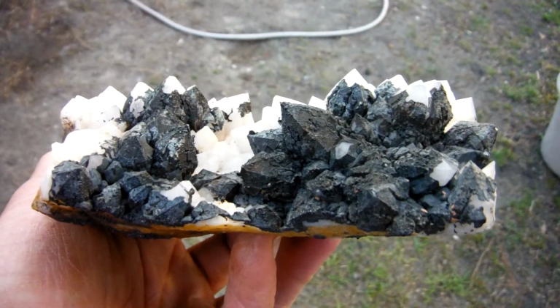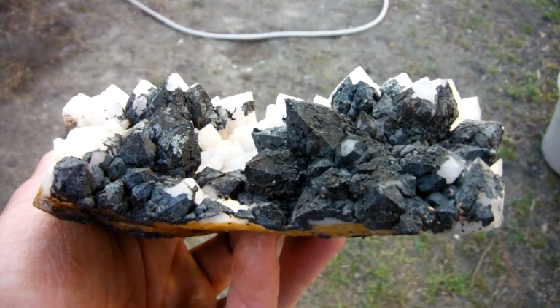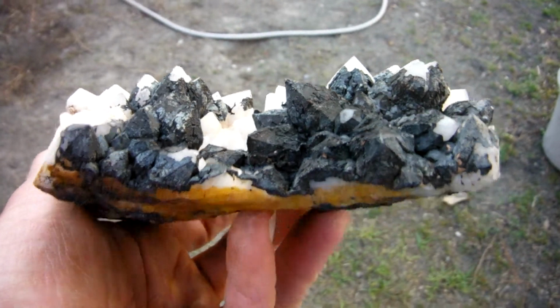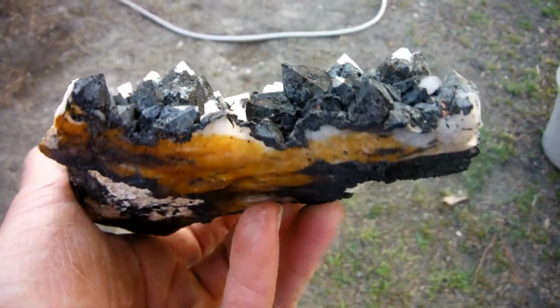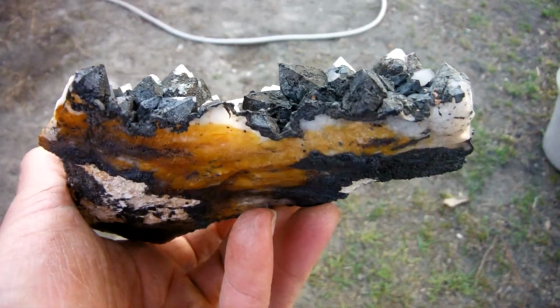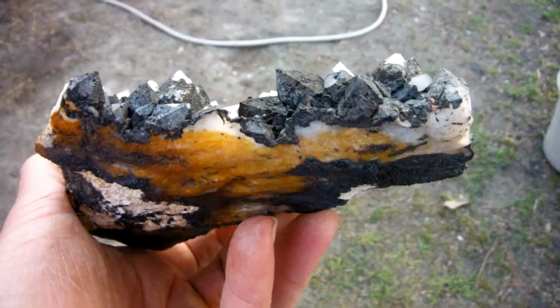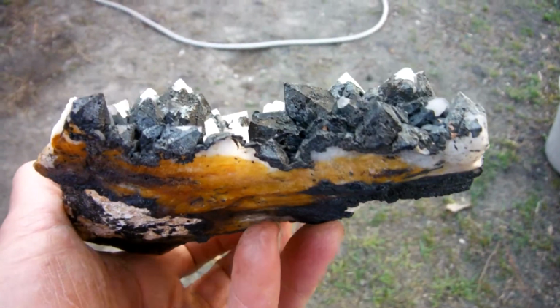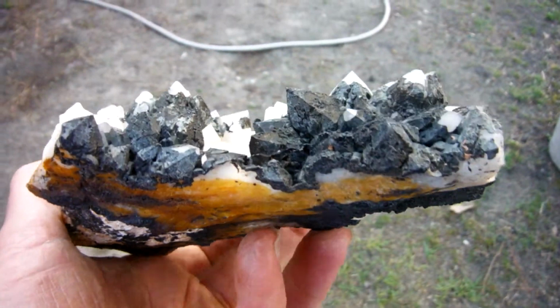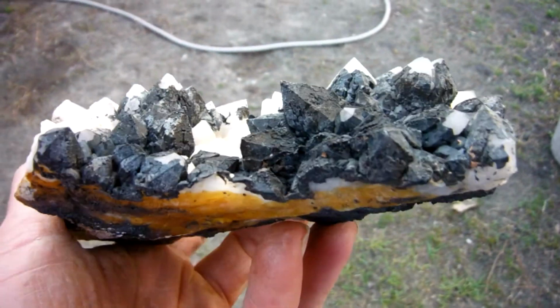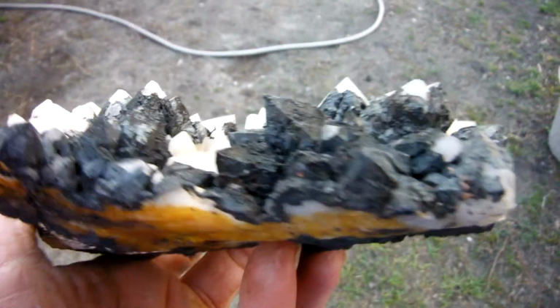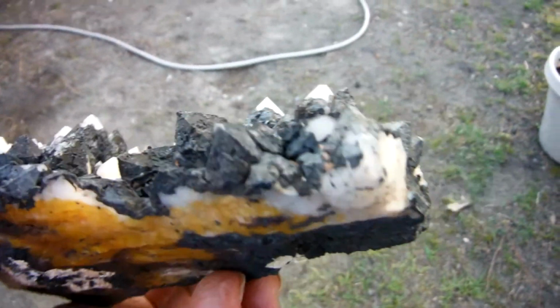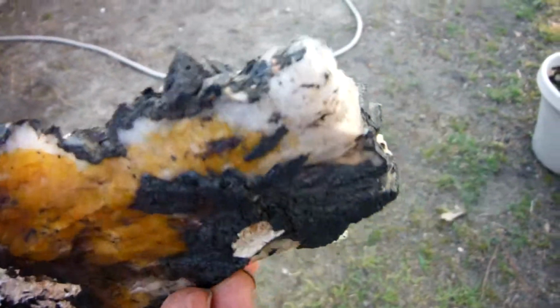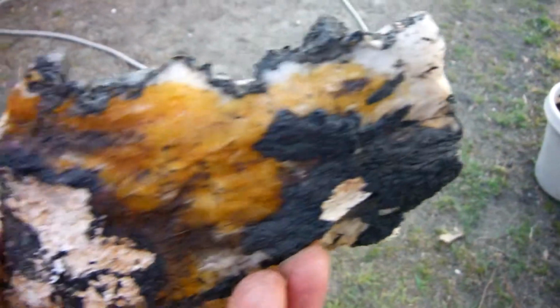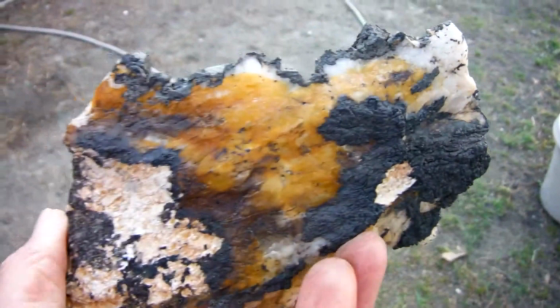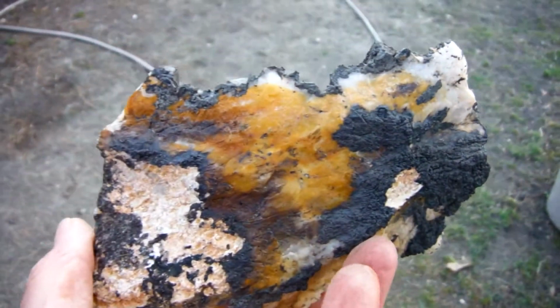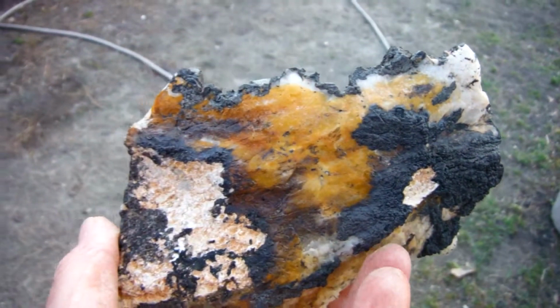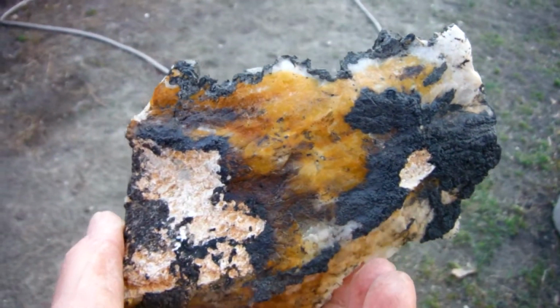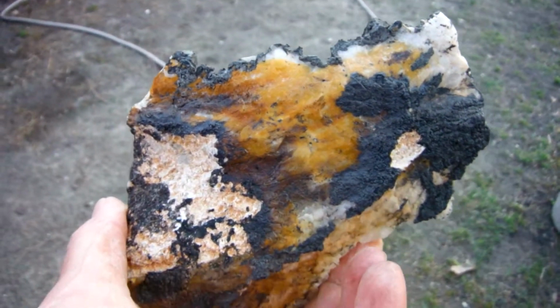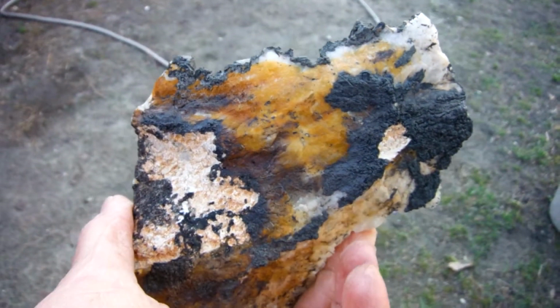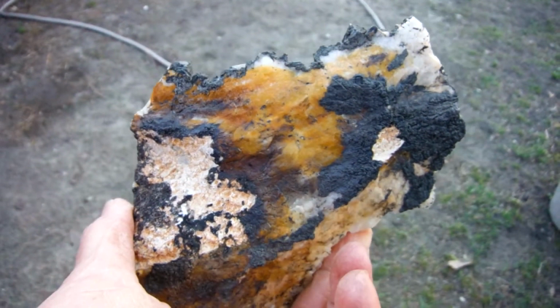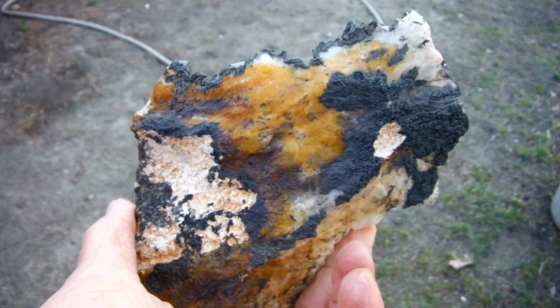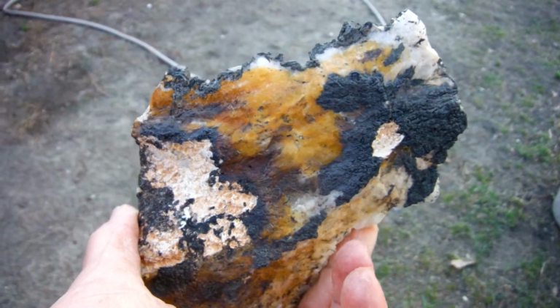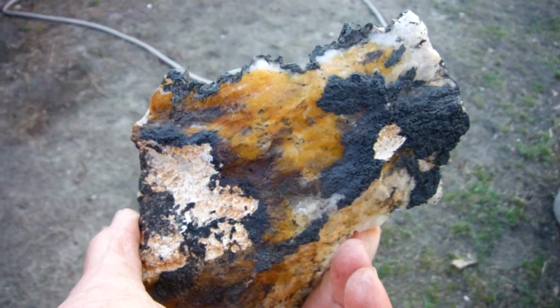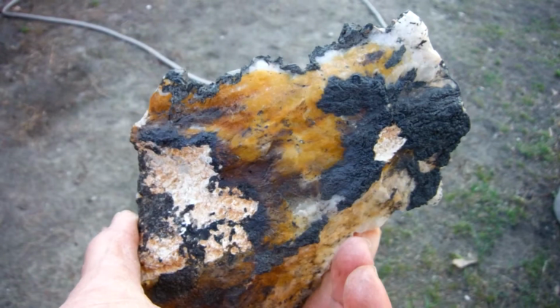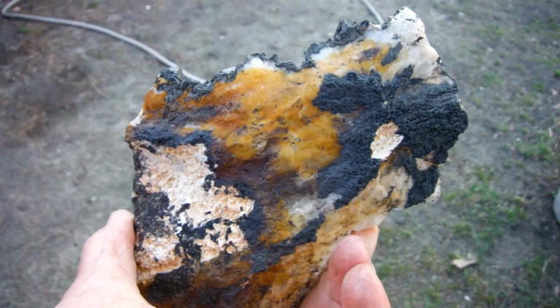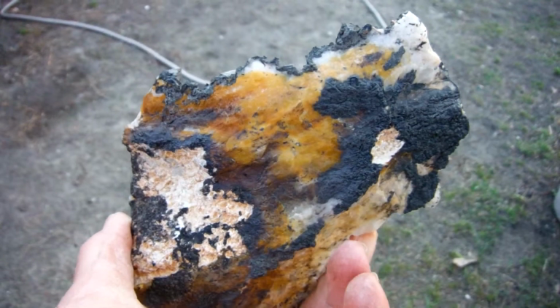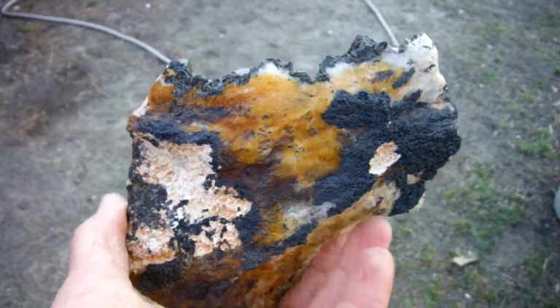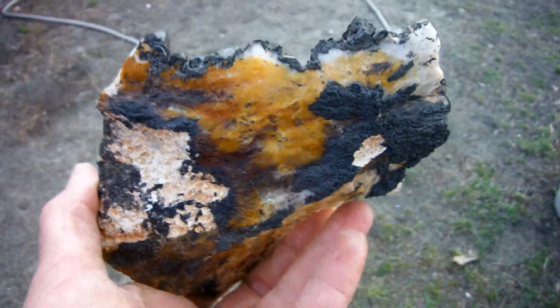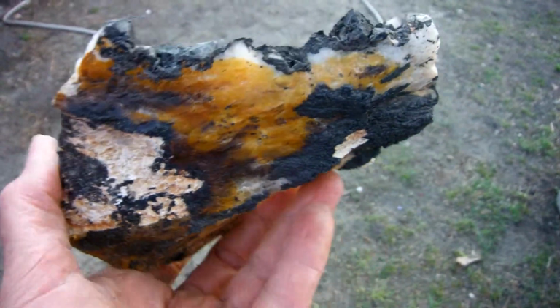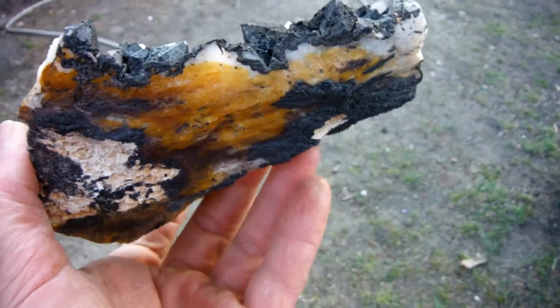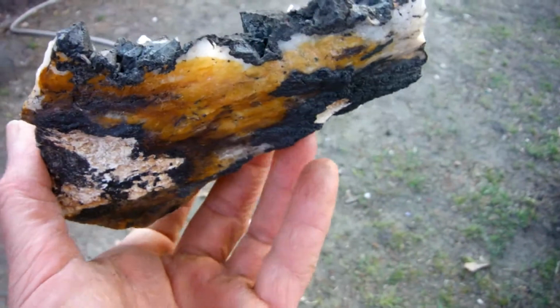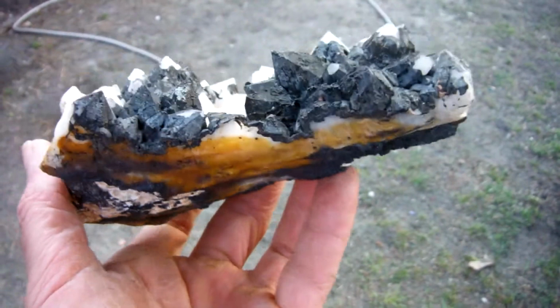It sits on a kind of flat plate there, some oxides underneath it. It's a good one.